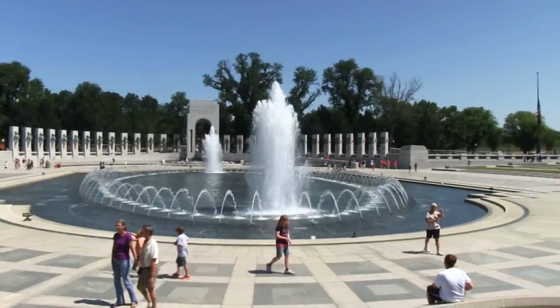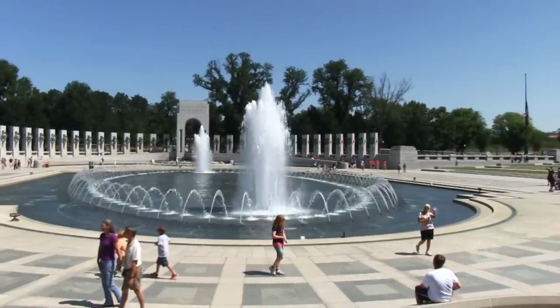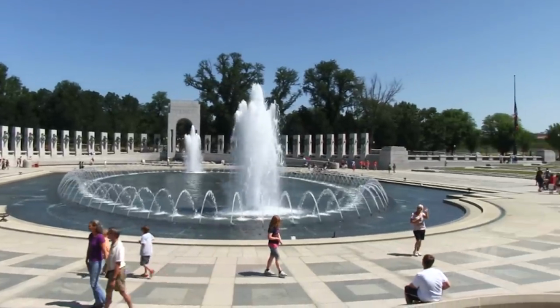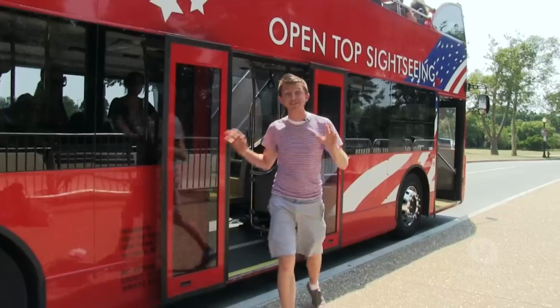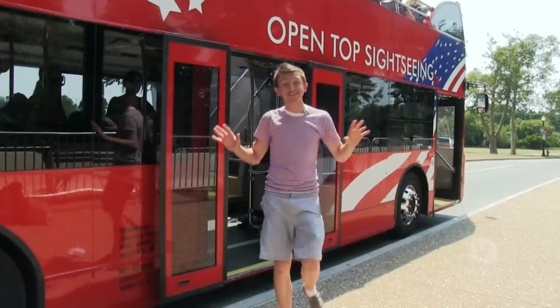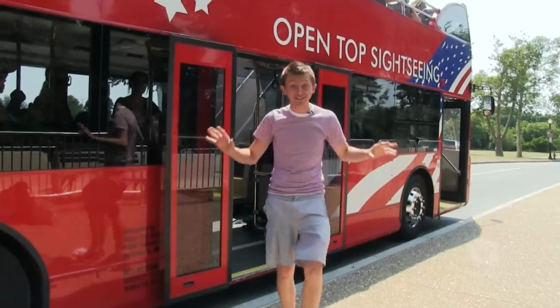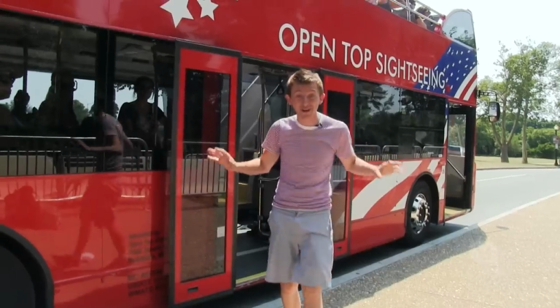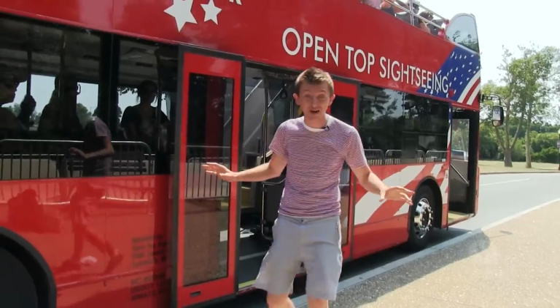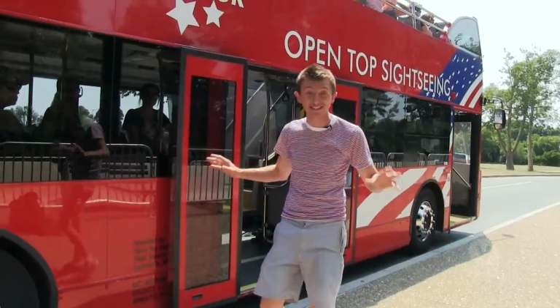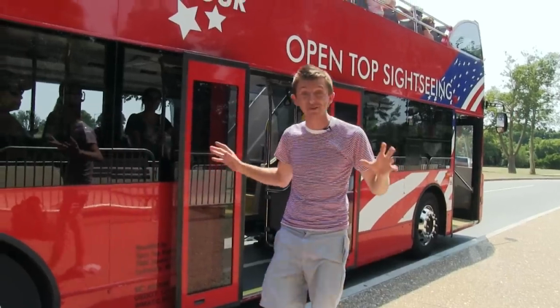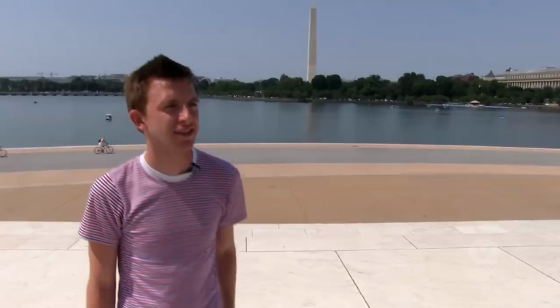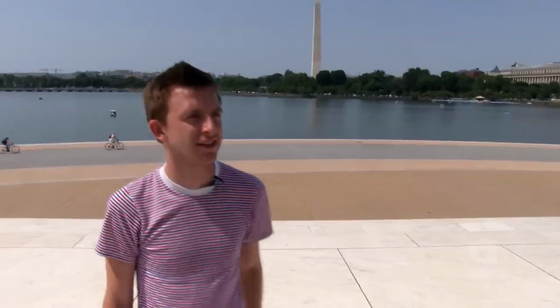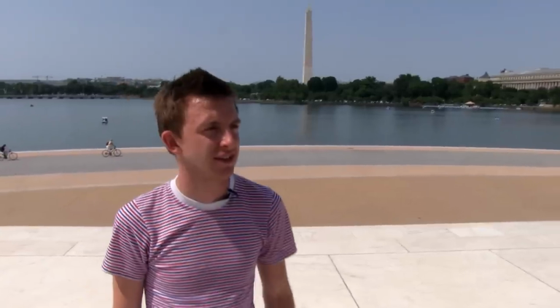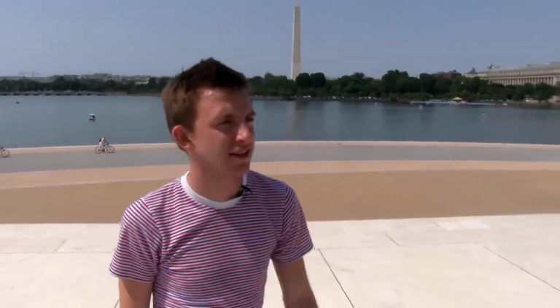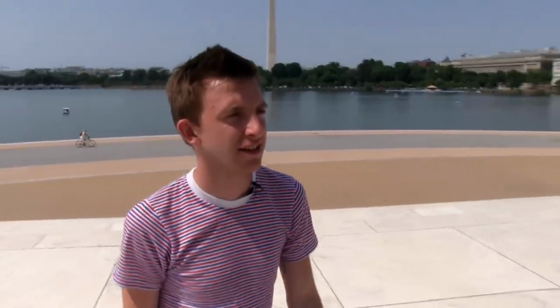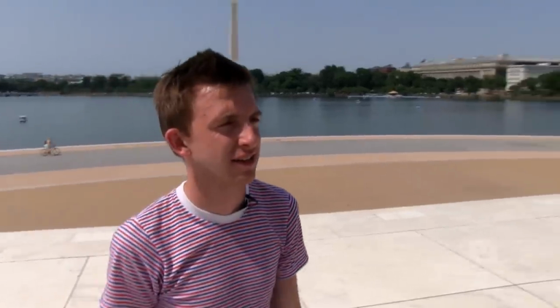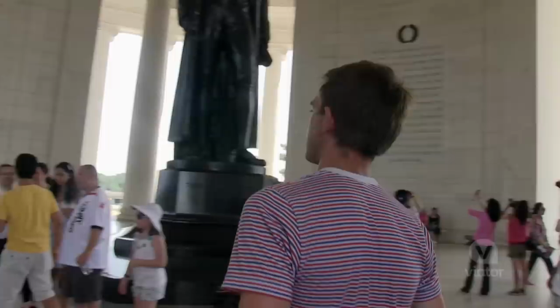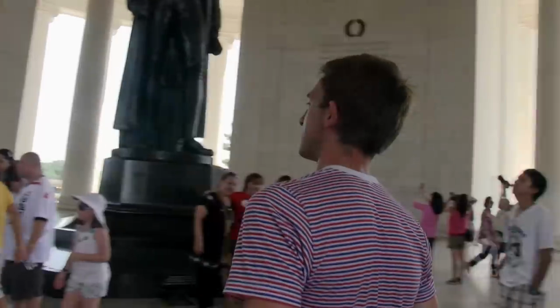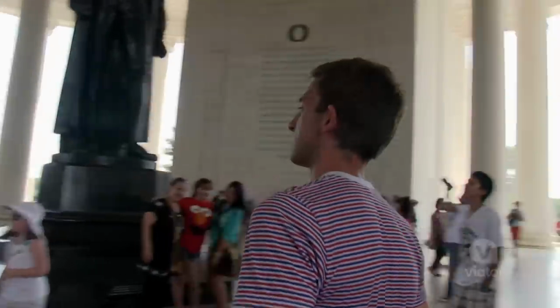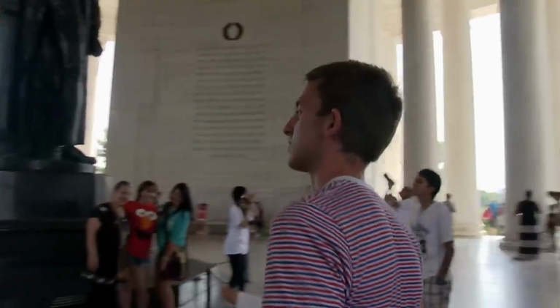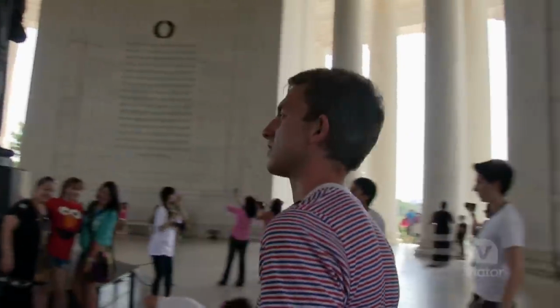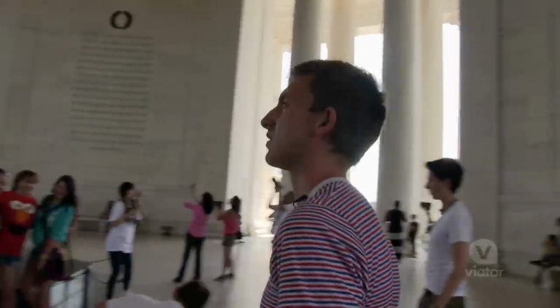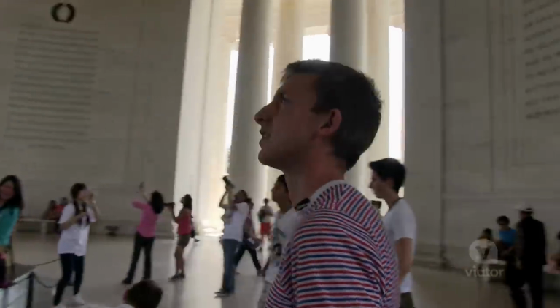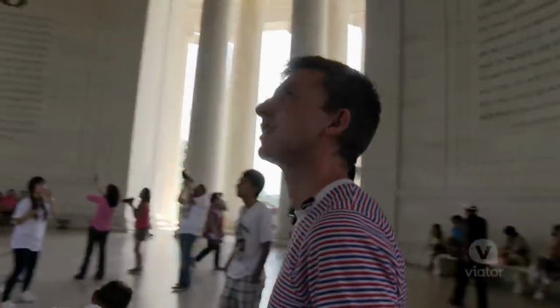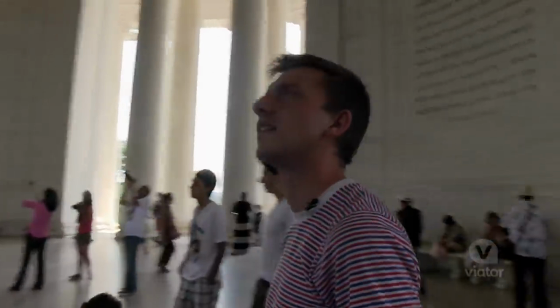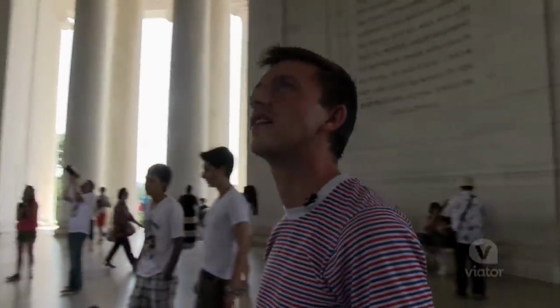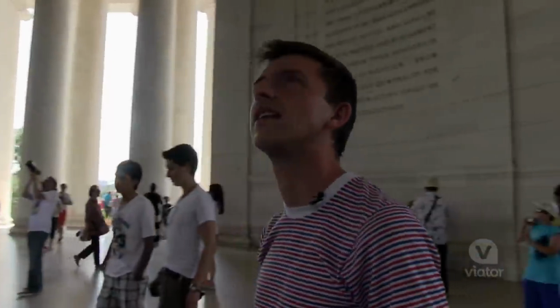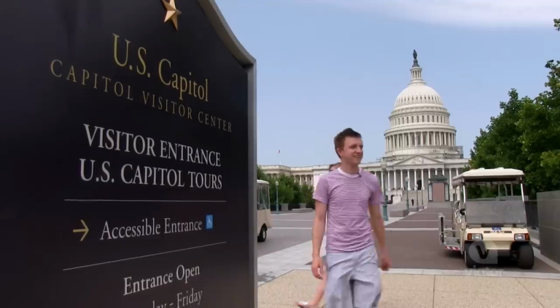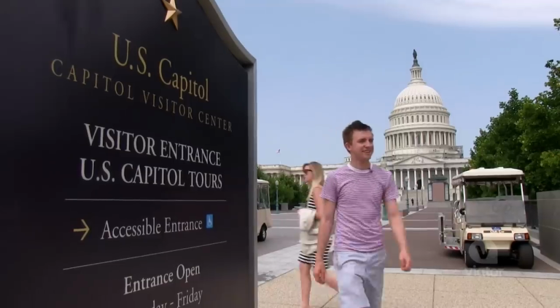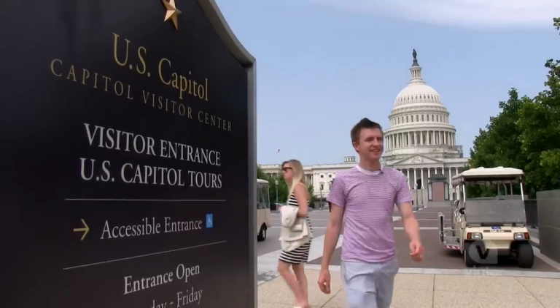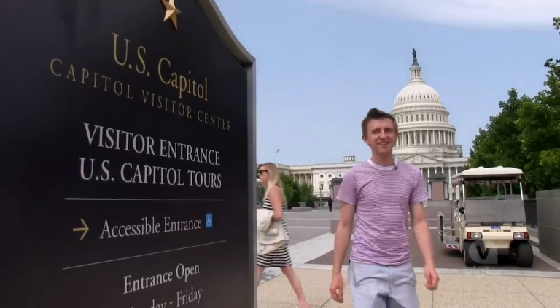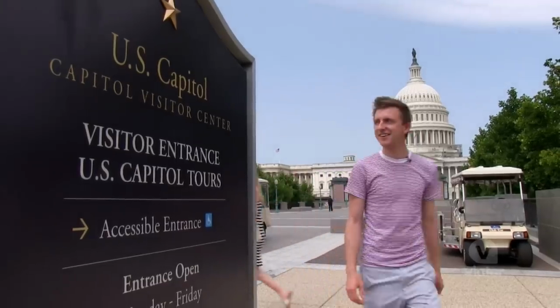Wow, that was such a great way to see Washington DC. I saw so many sites. Such a good day.